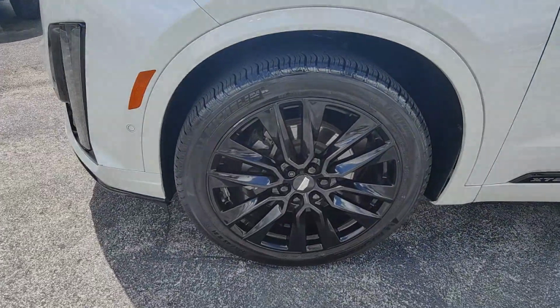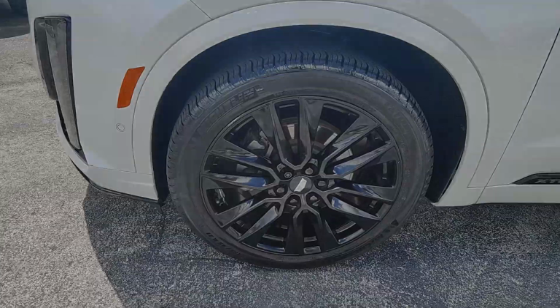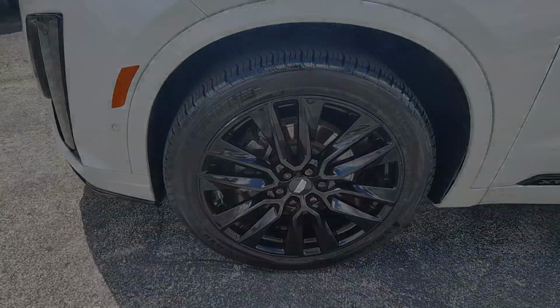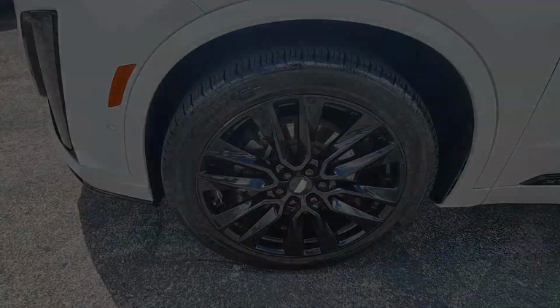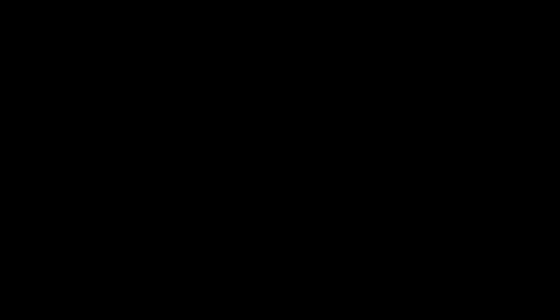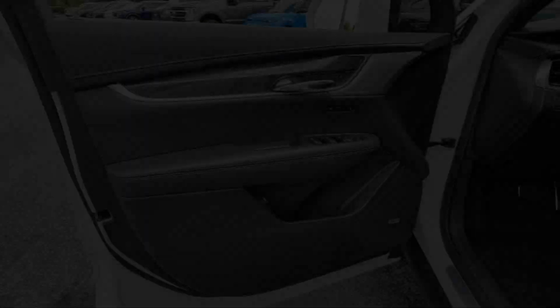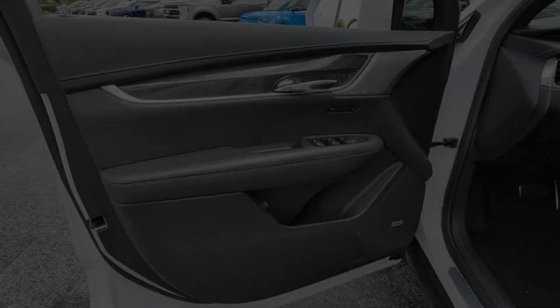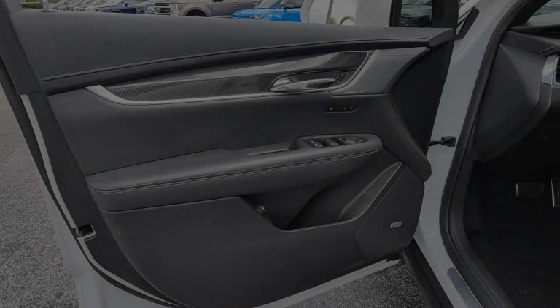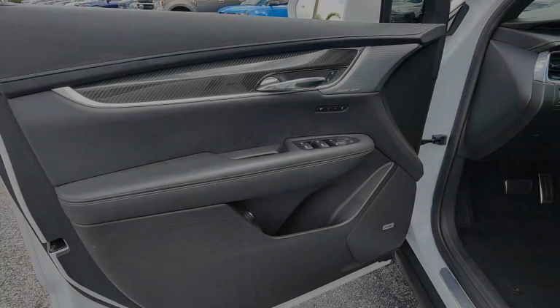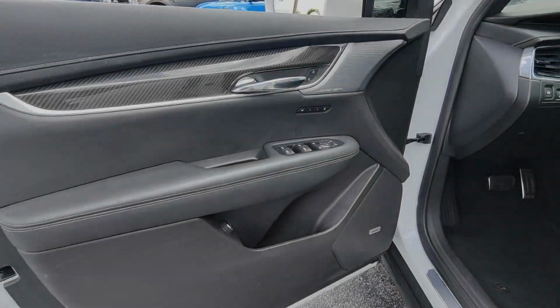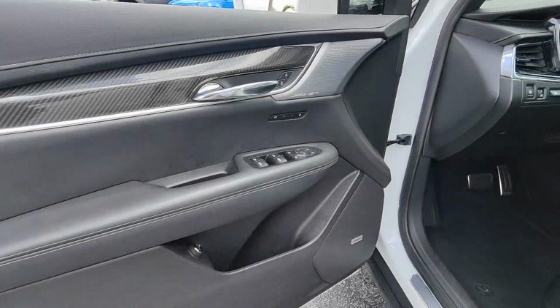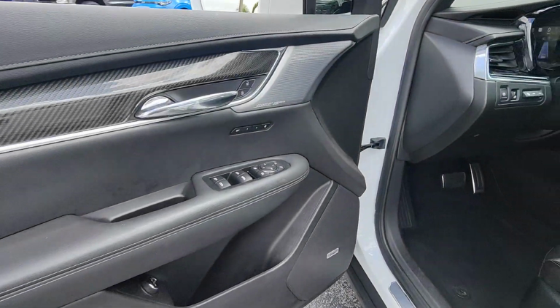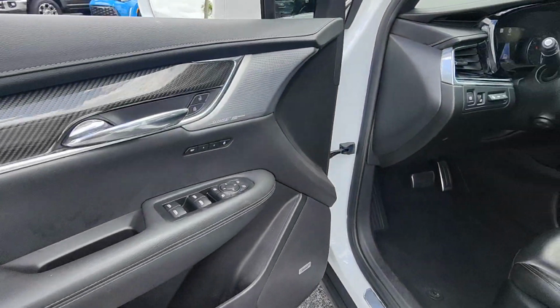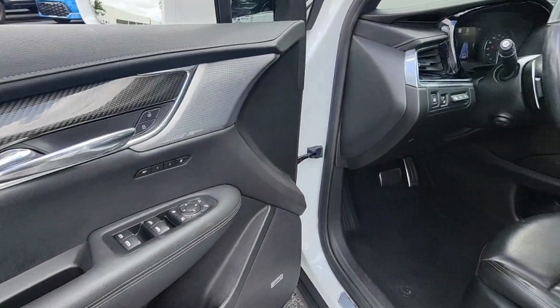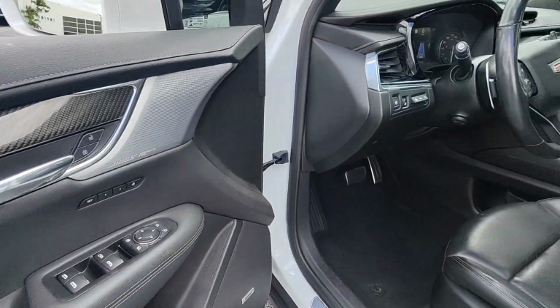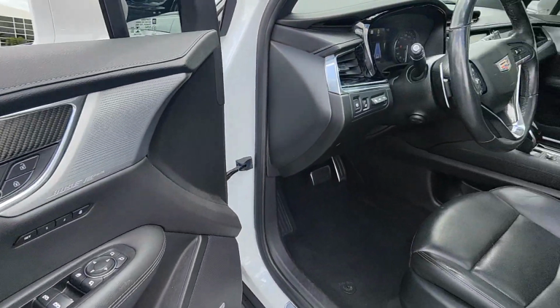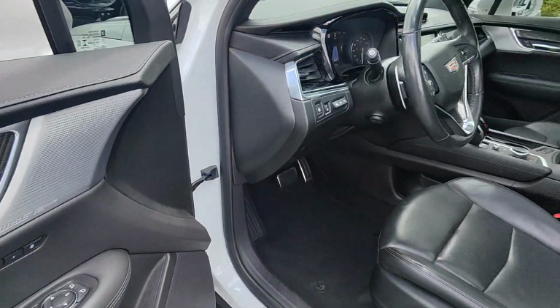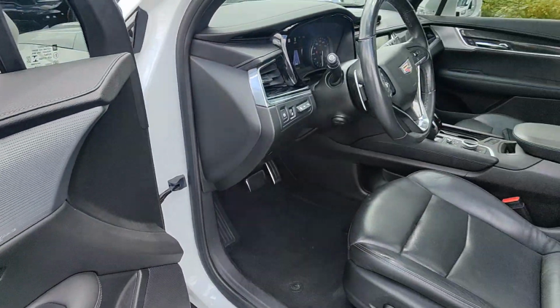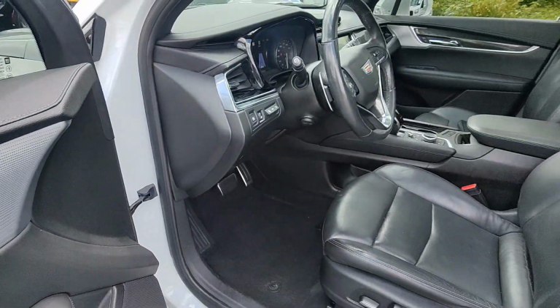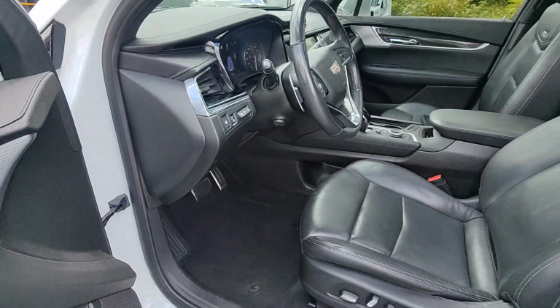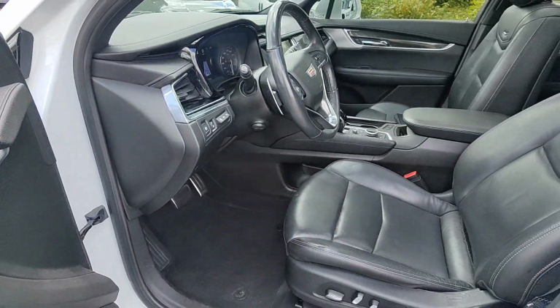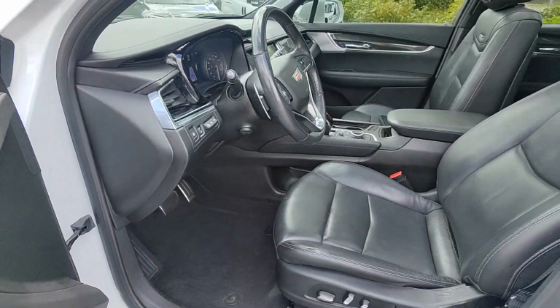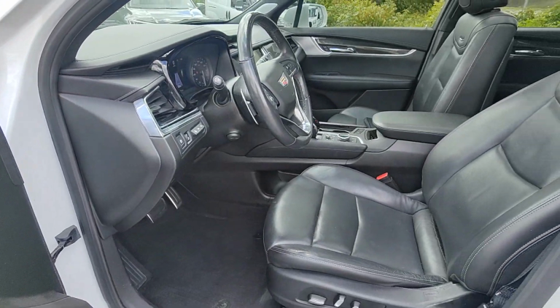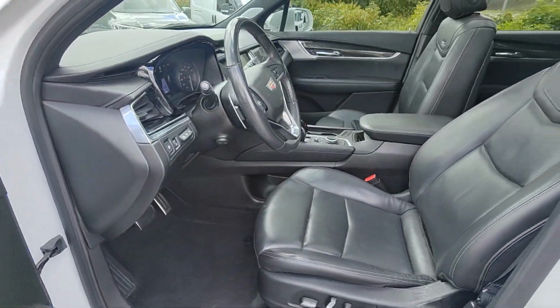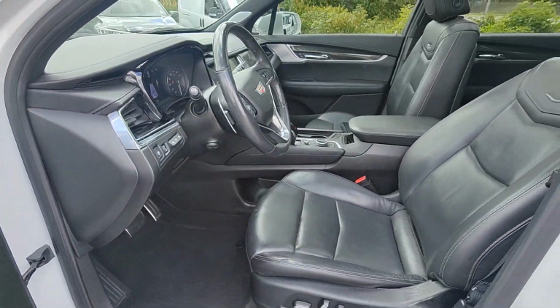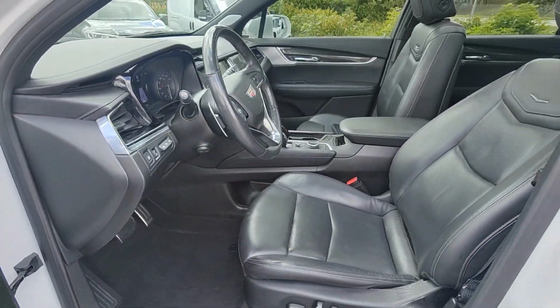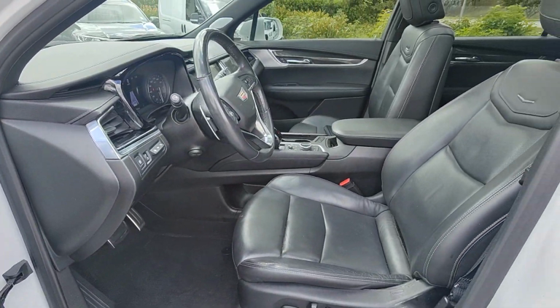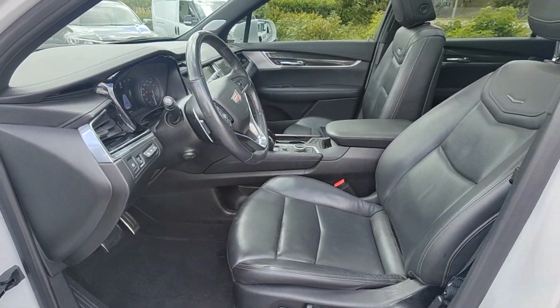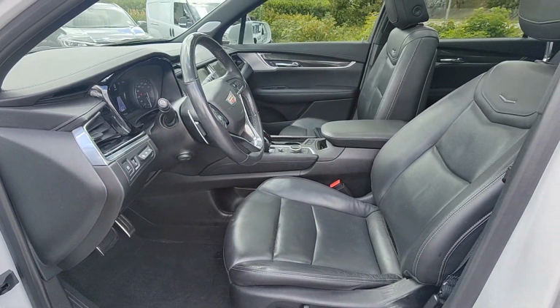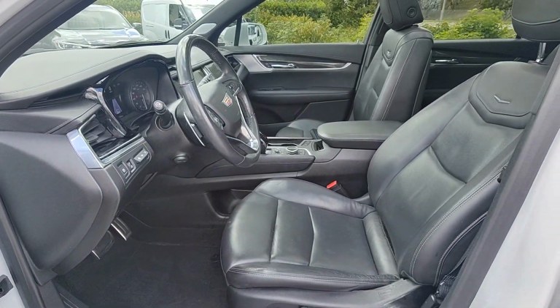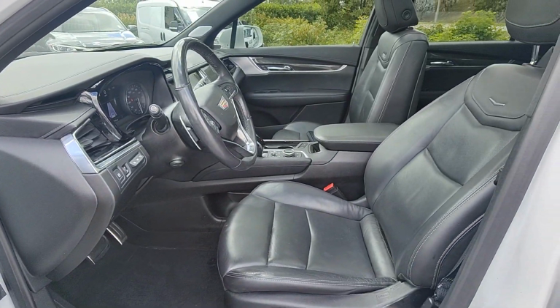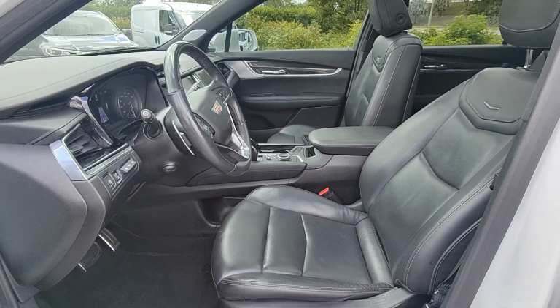Sun moonroof, moonroof, keyless entry, navigation system, rear camera mirror, heated mirrors.